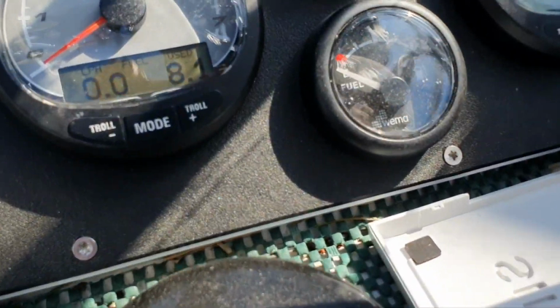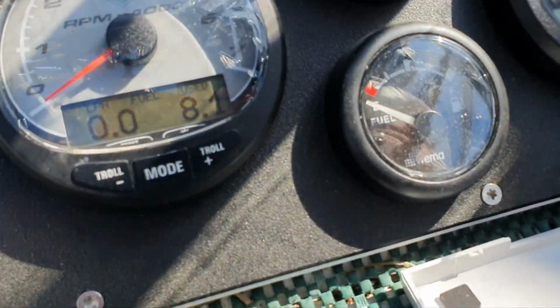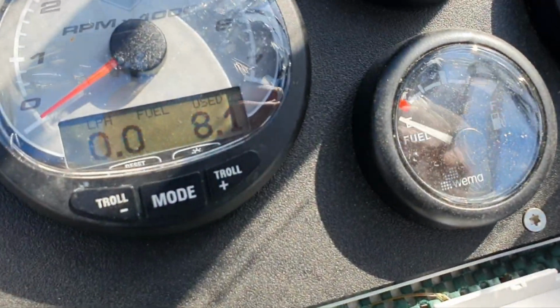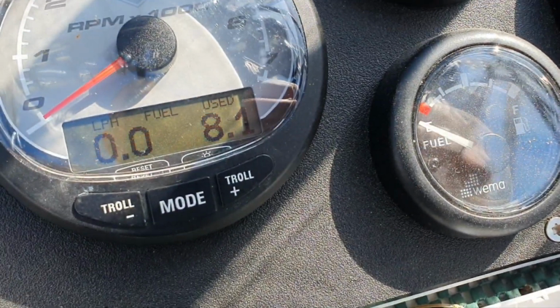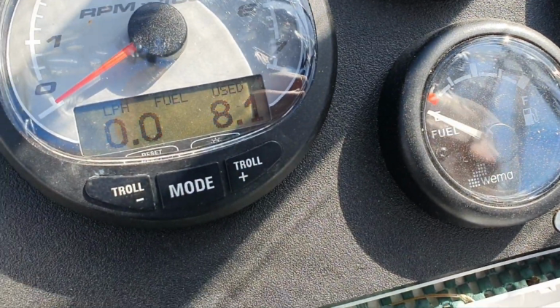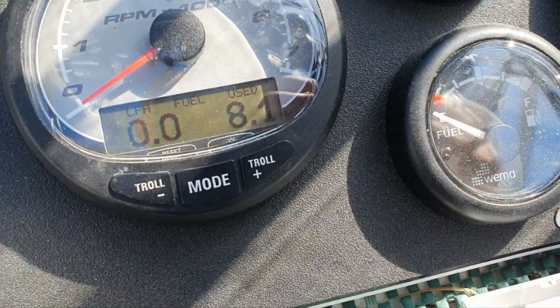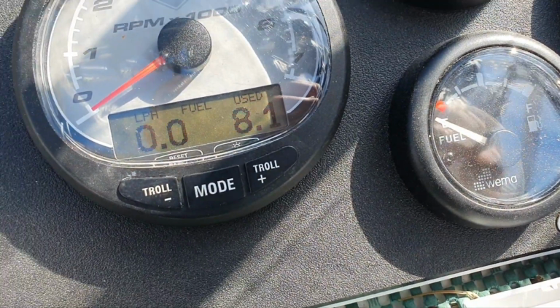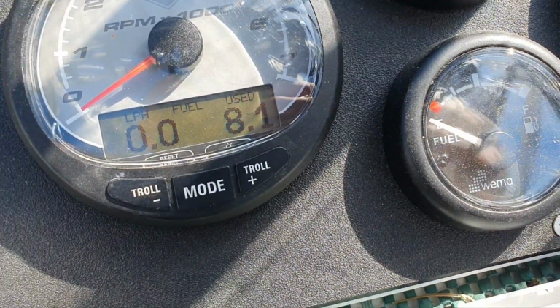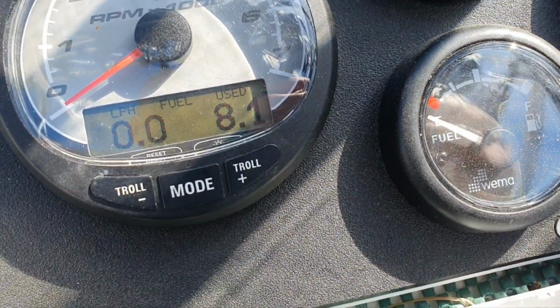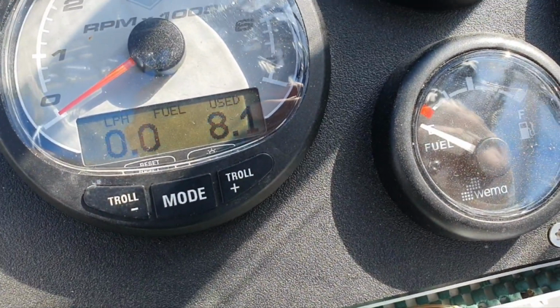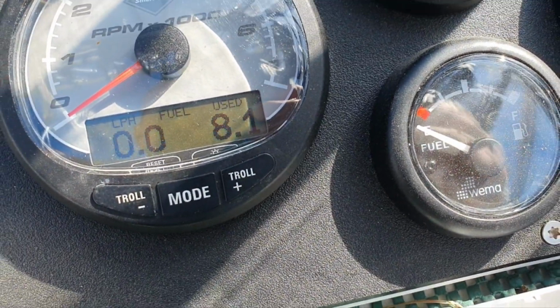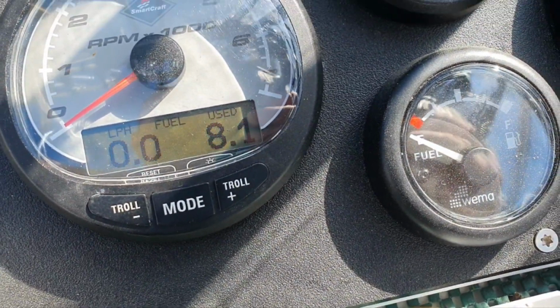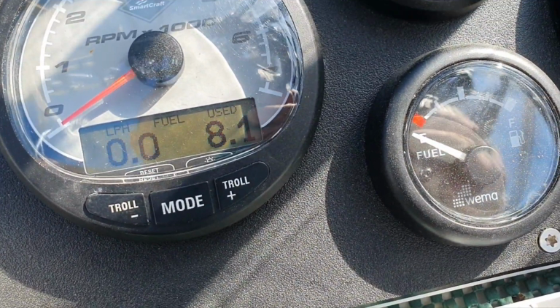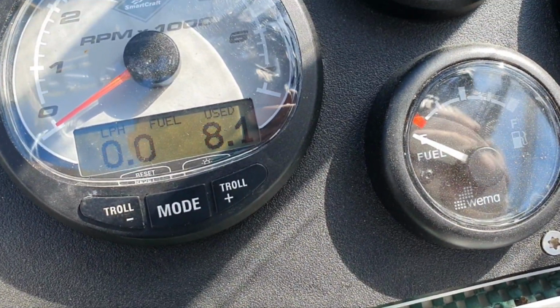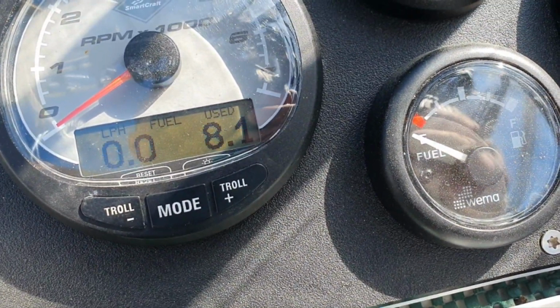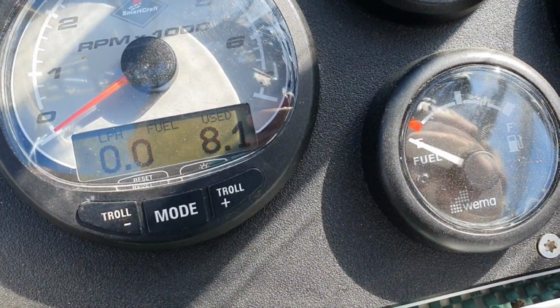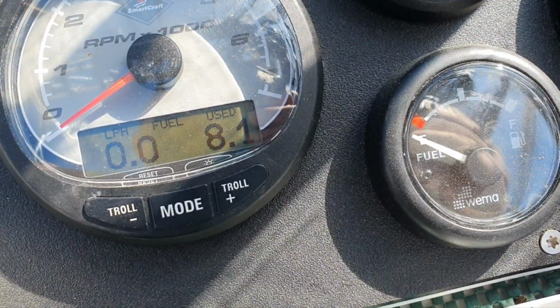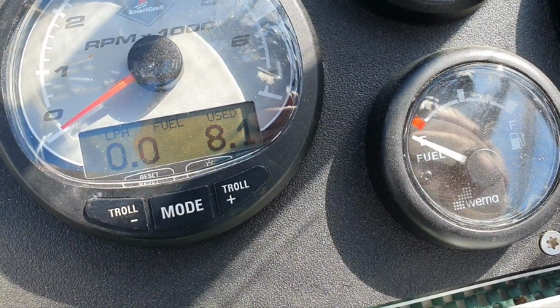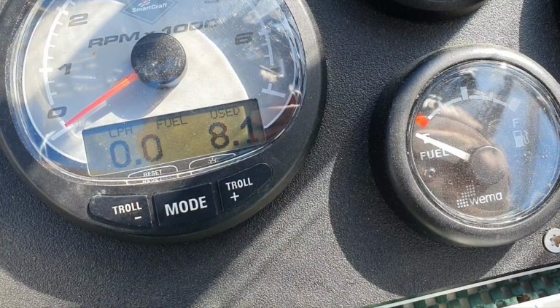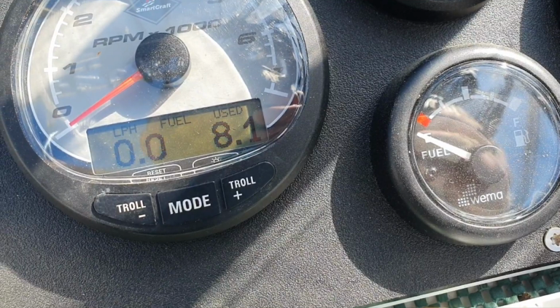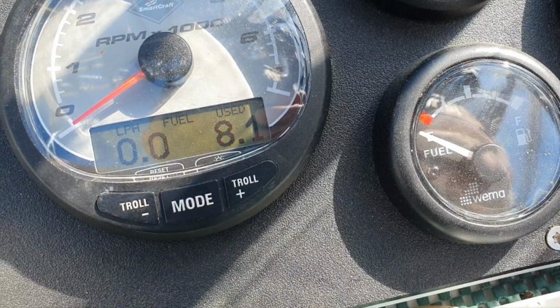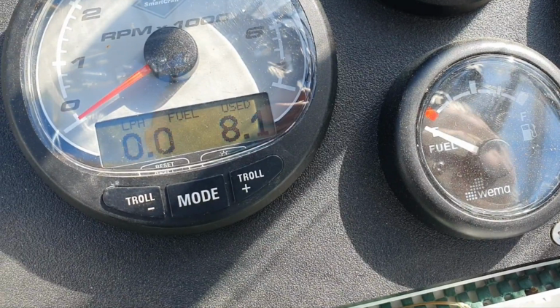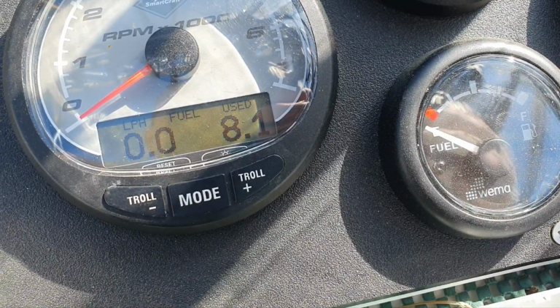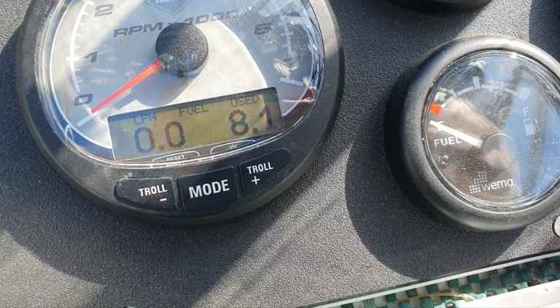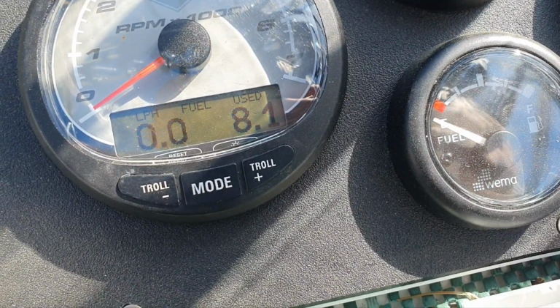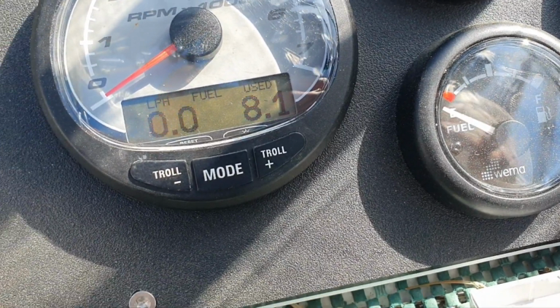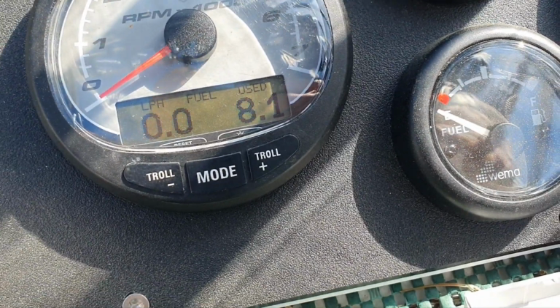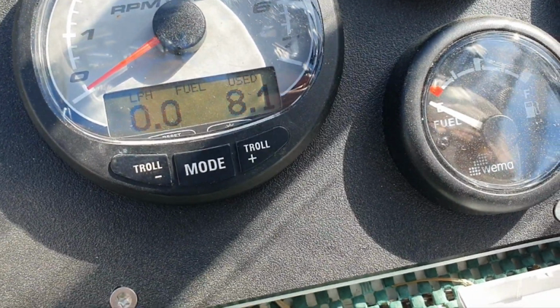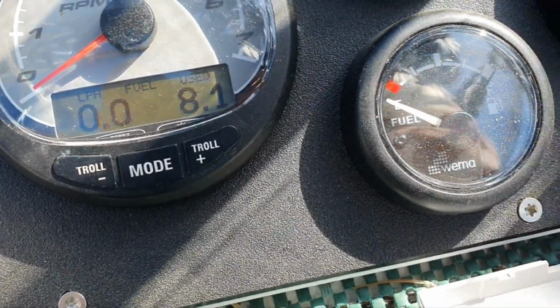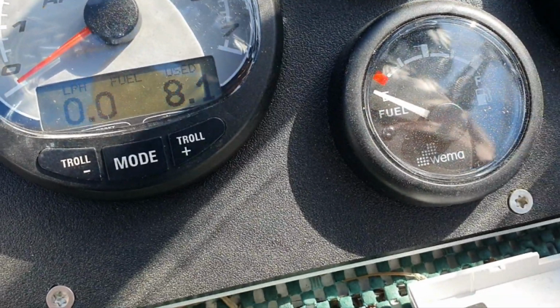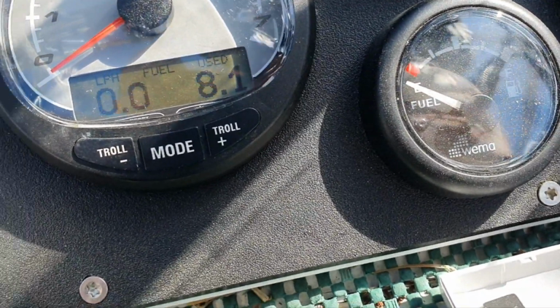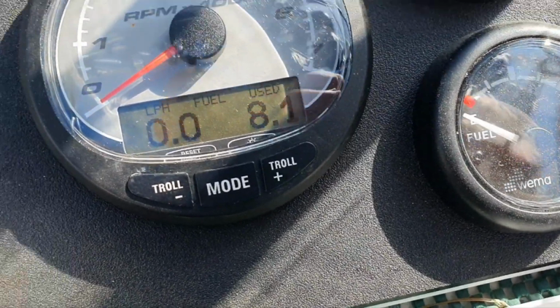In the moment of truth, we spent 8.1 liters. We definitely have more than four liters remaining. It seems that during slow trolling the system shows a little bit more consumption than it should — maybe somehow related to fuel pressure at low speed. But more or less it's okay. The information is of limited use as I explained earlier.